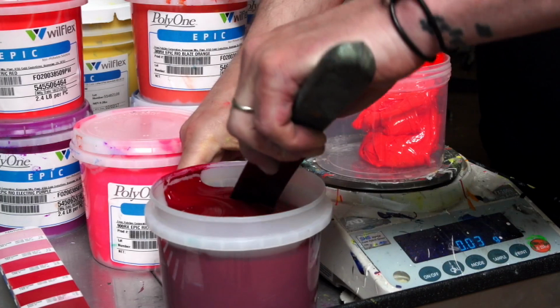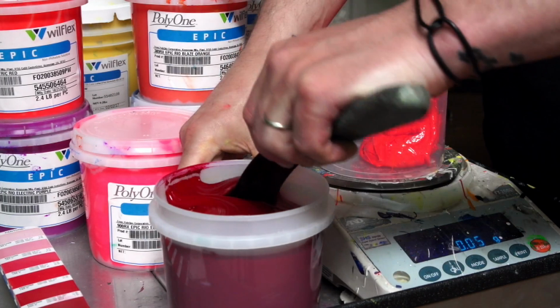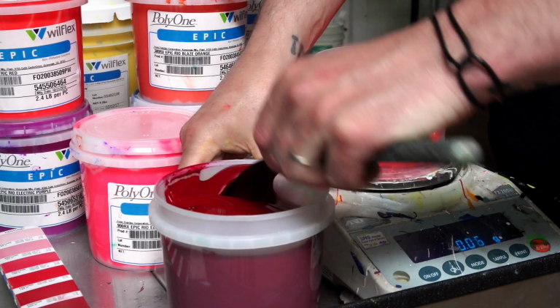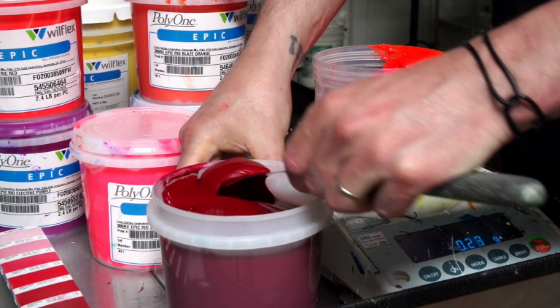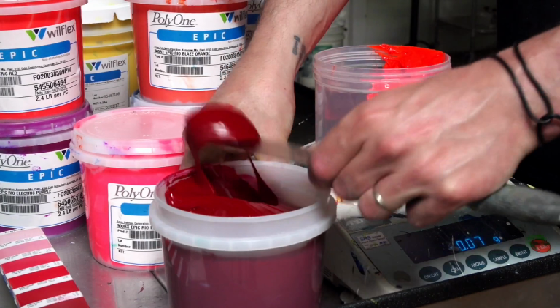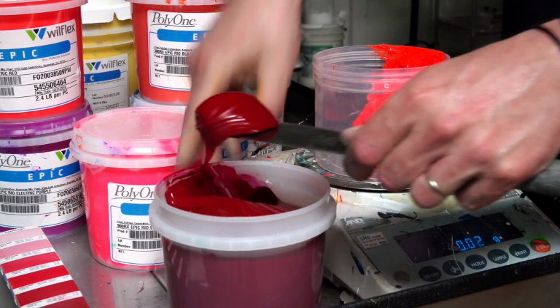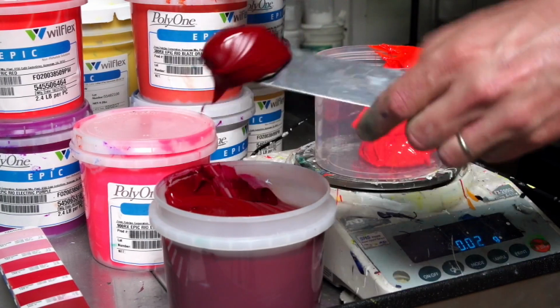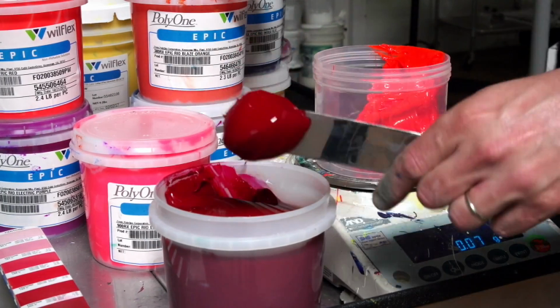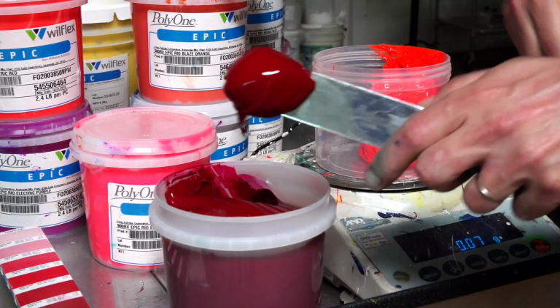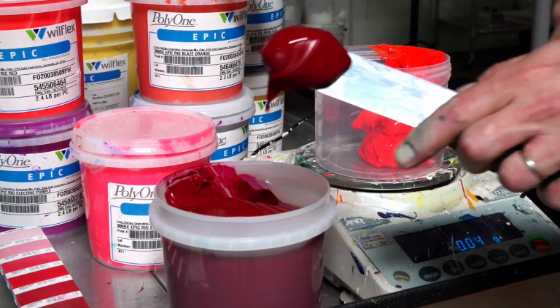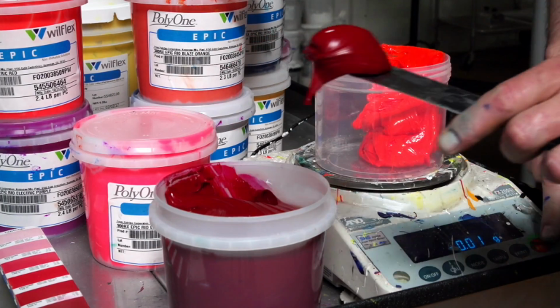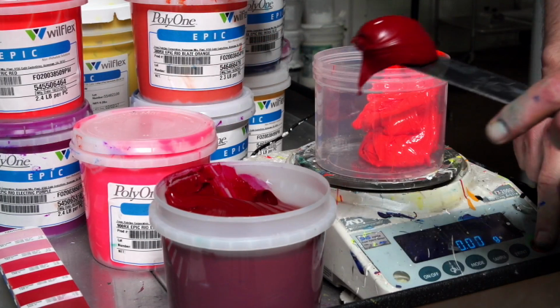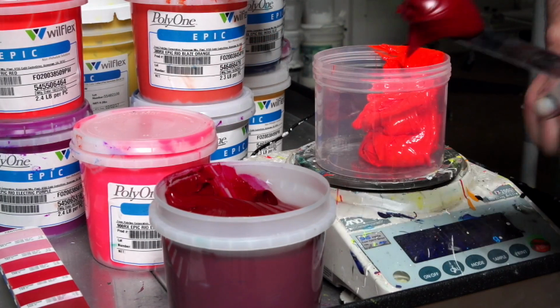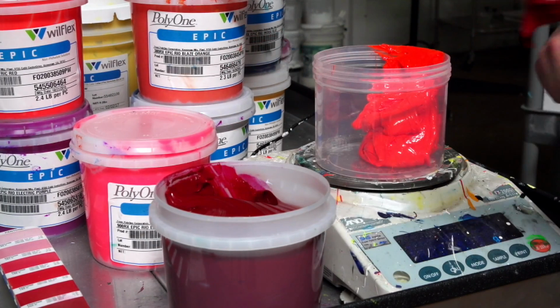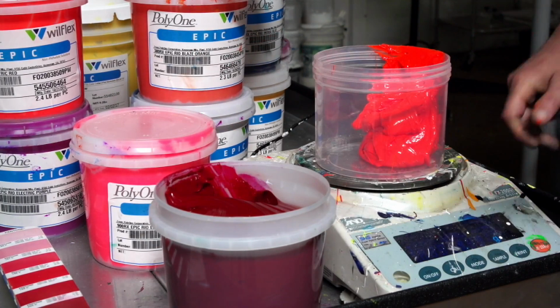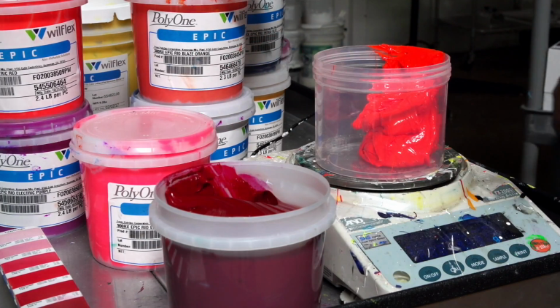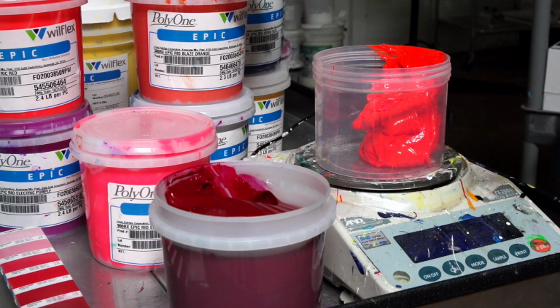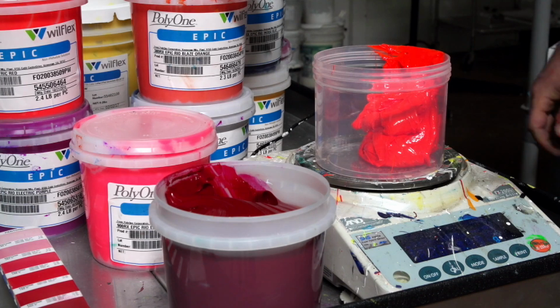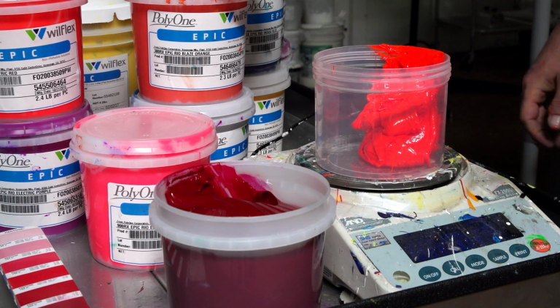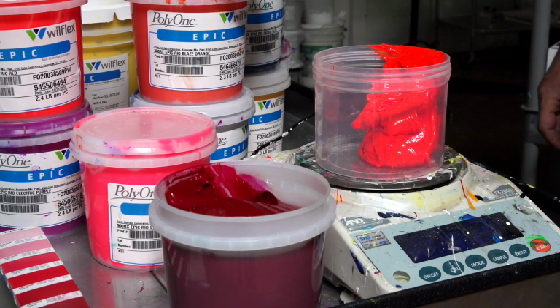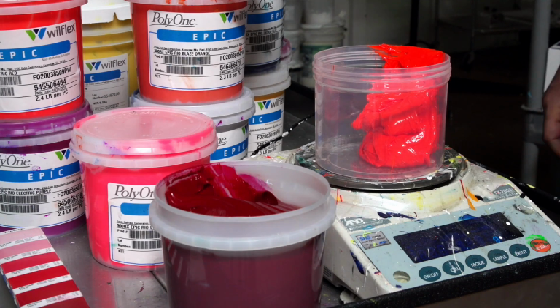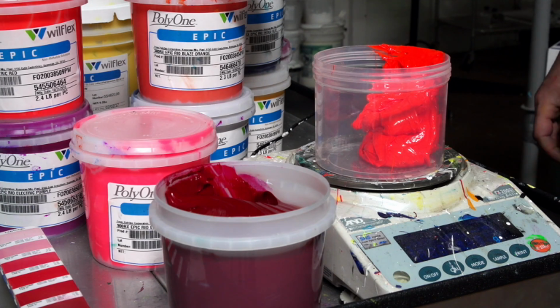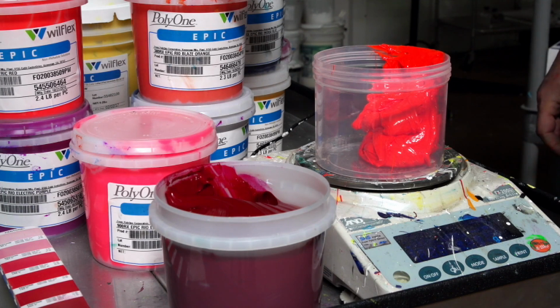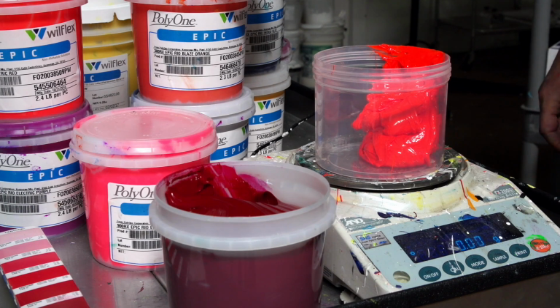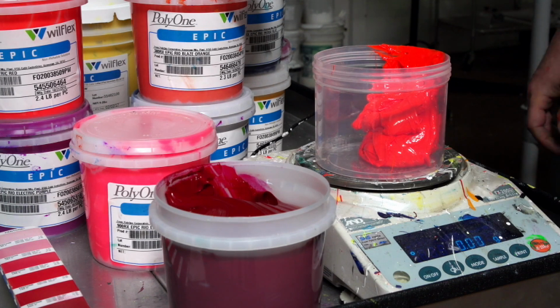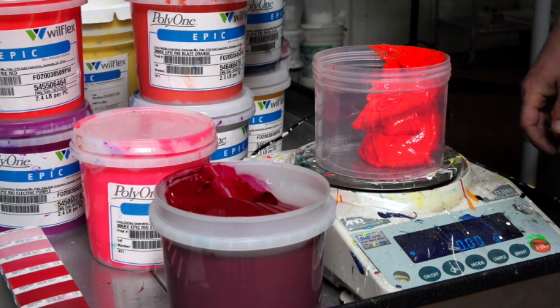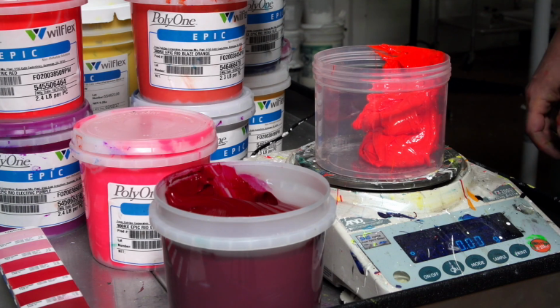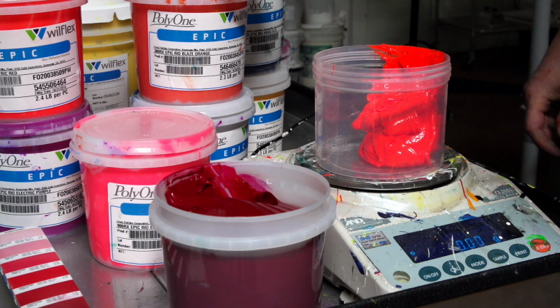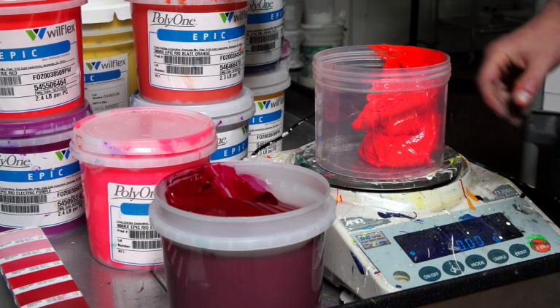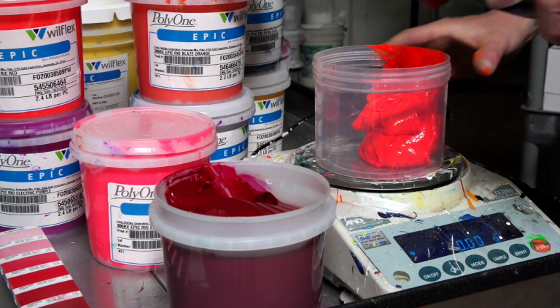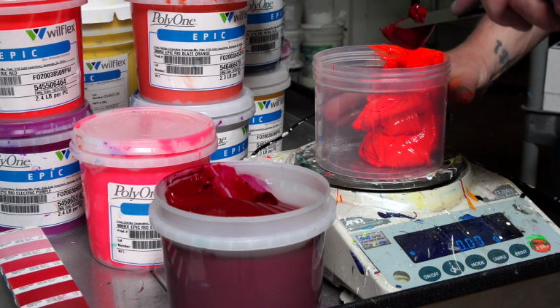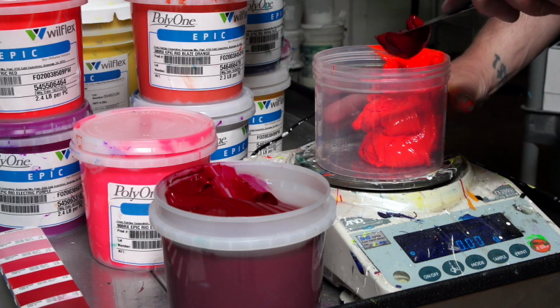Don't forget to reset your scale each time after adding a new color. Just press the tare button and you will go back to zero.